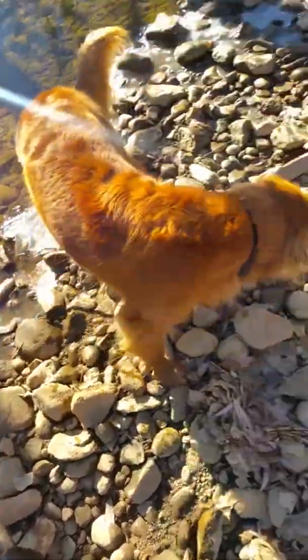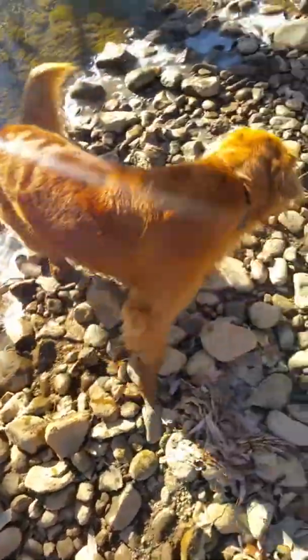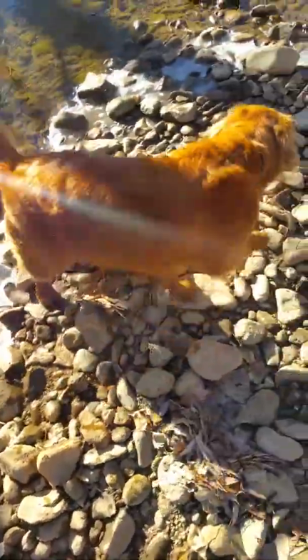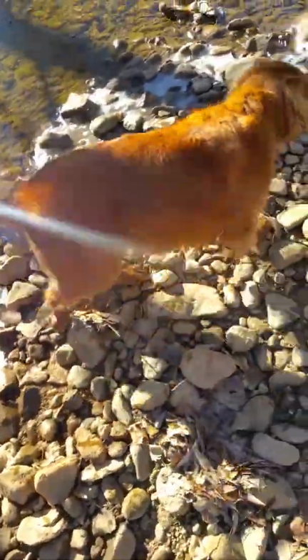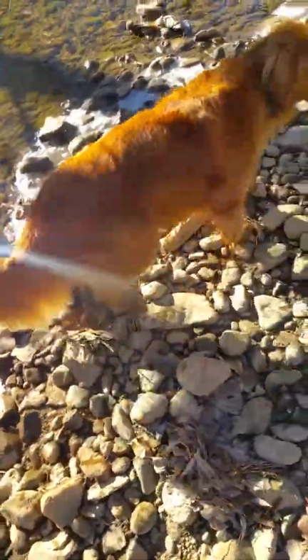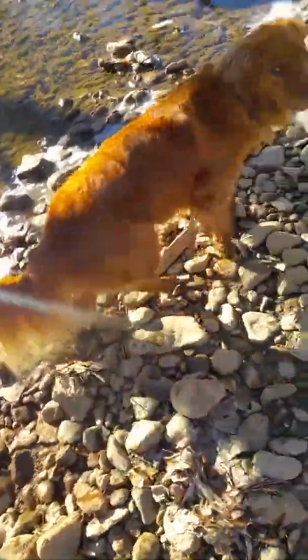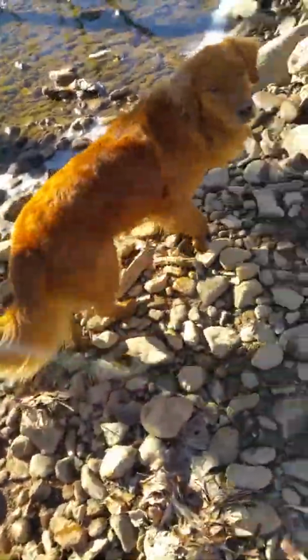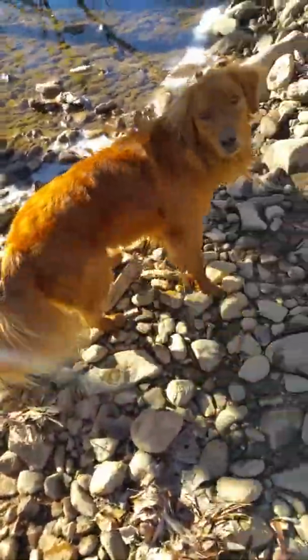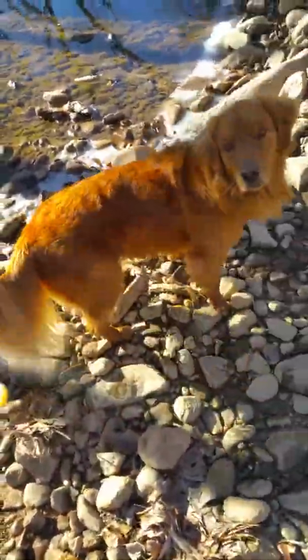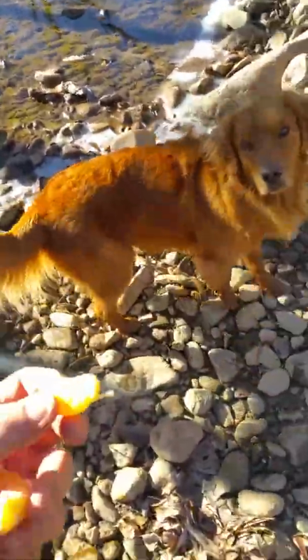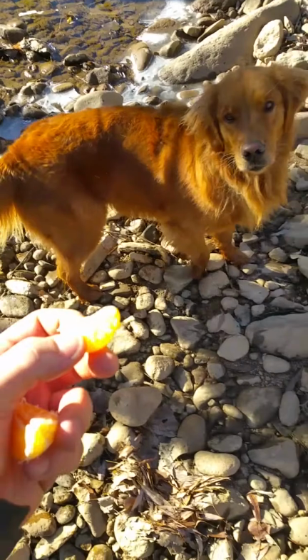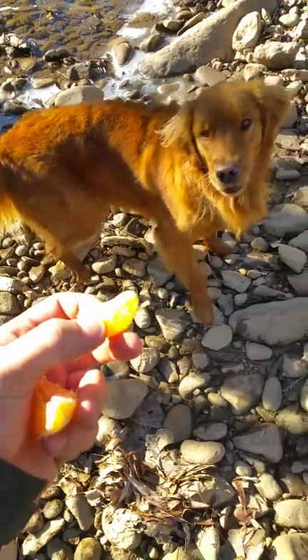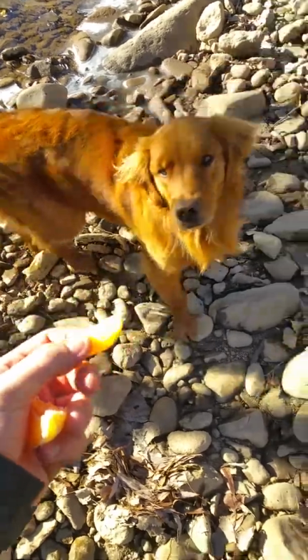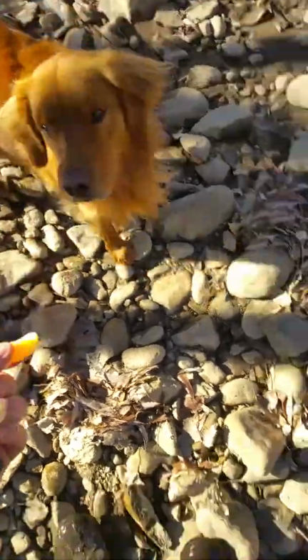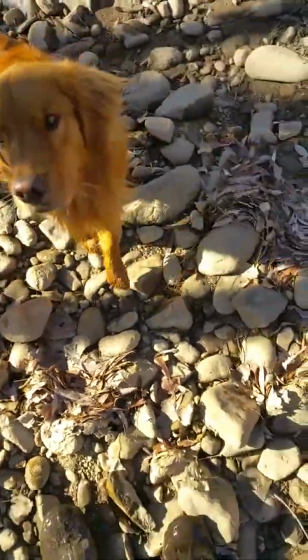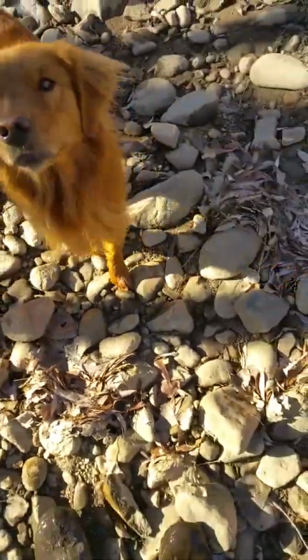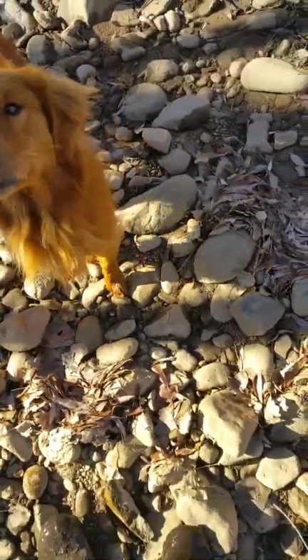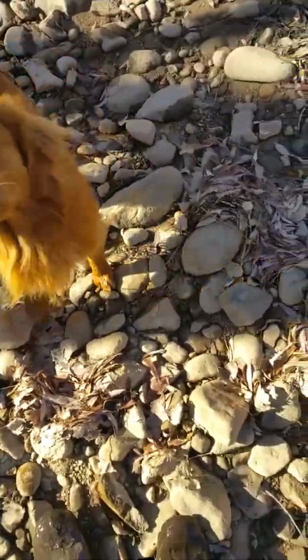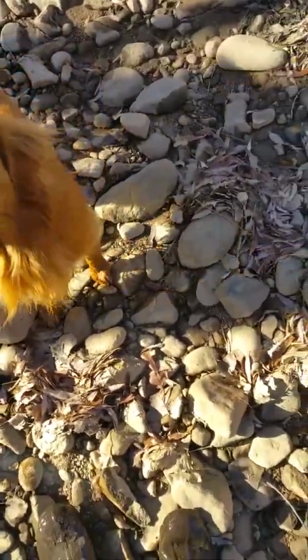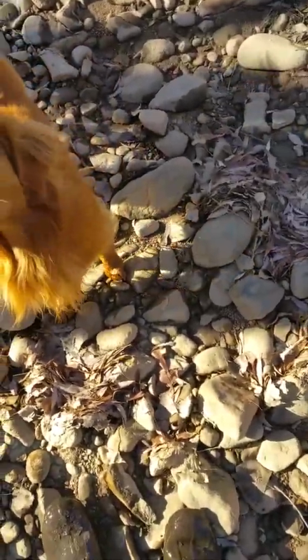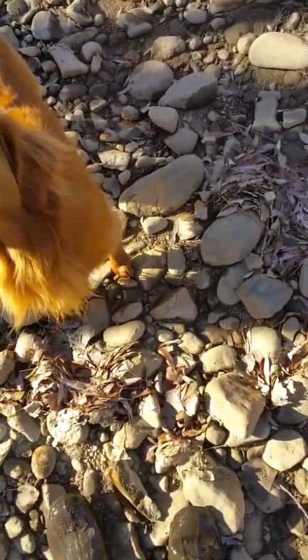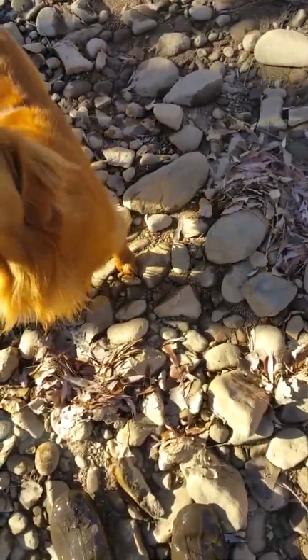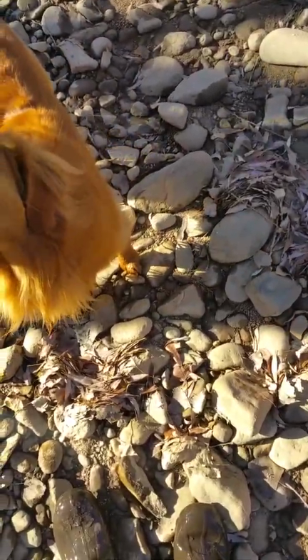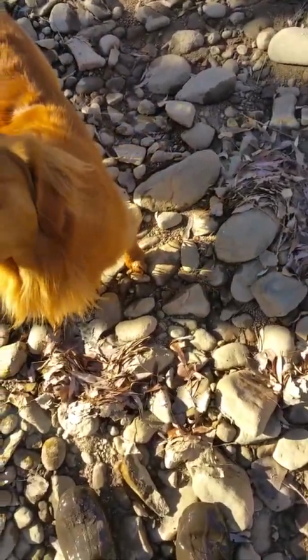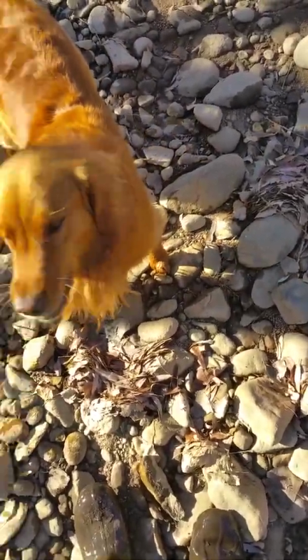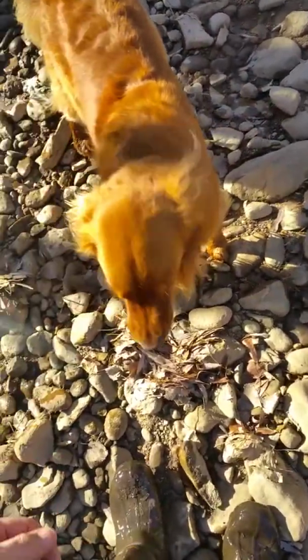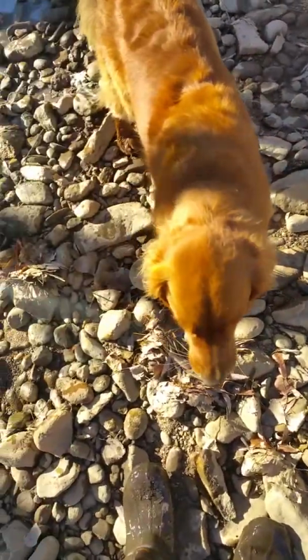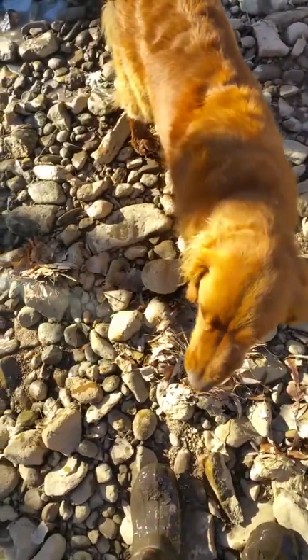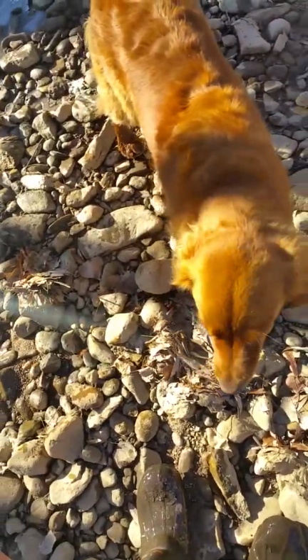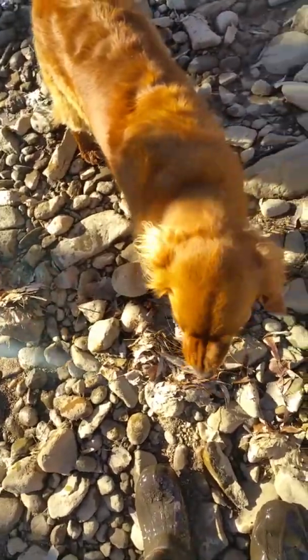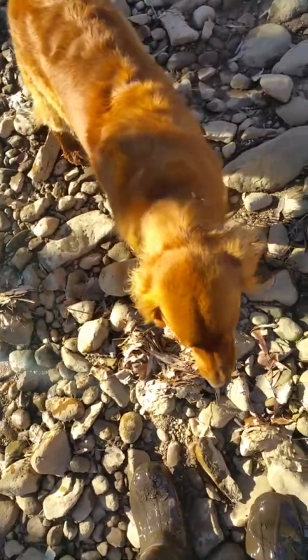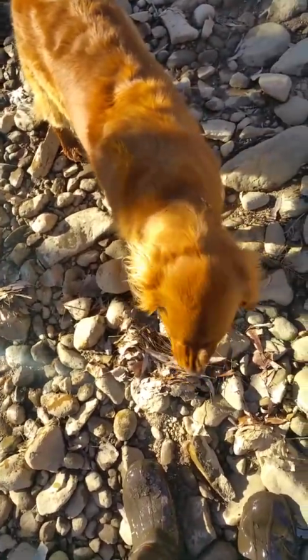Ruby, would you like a piece of orange? There you go. Yeah, good one.